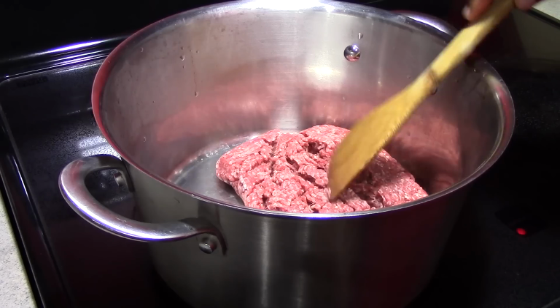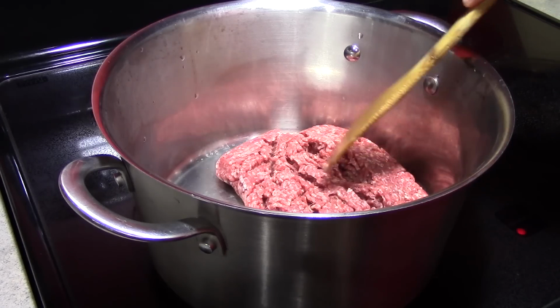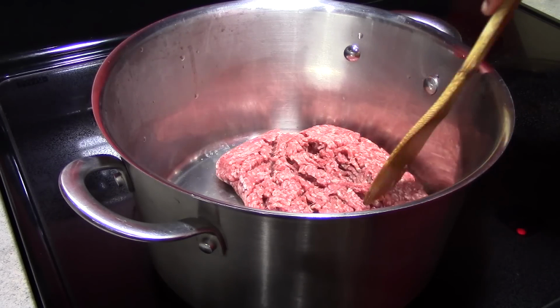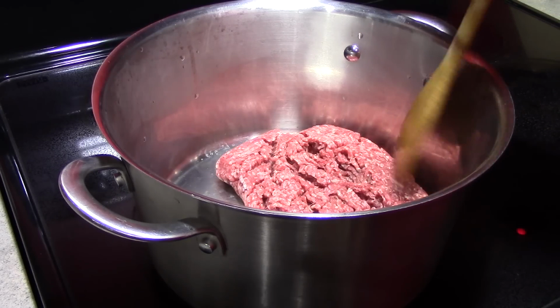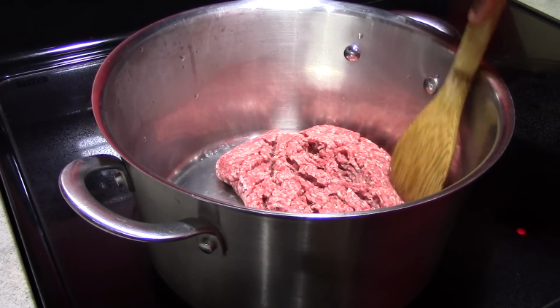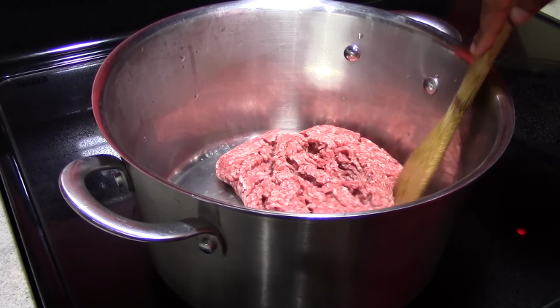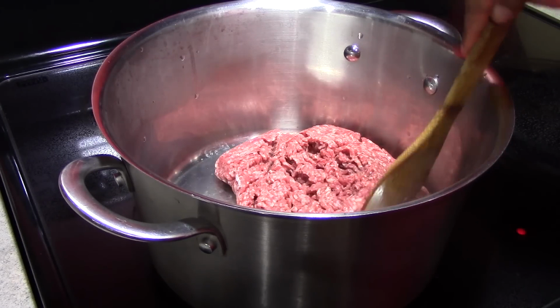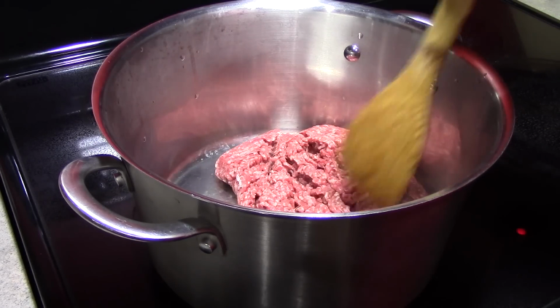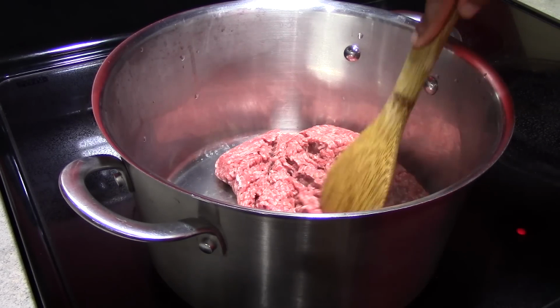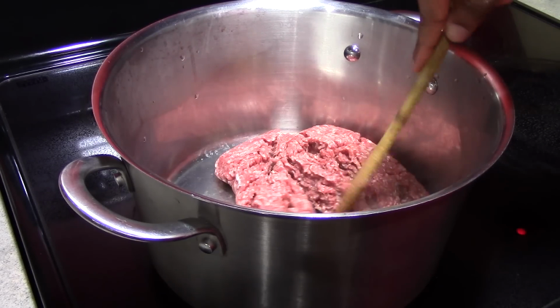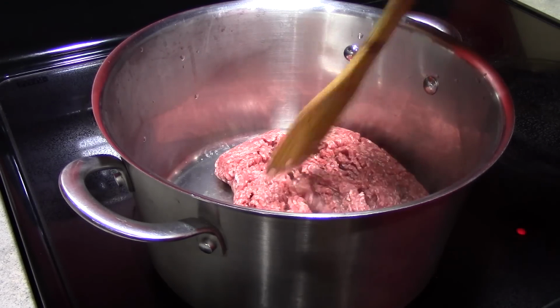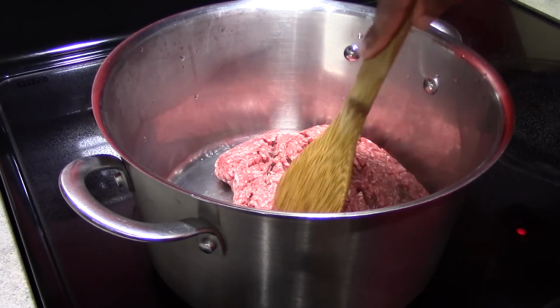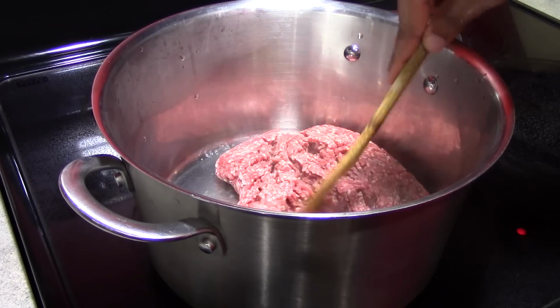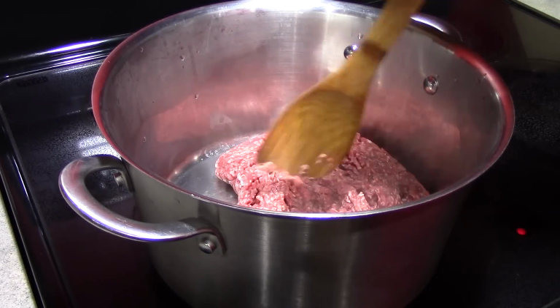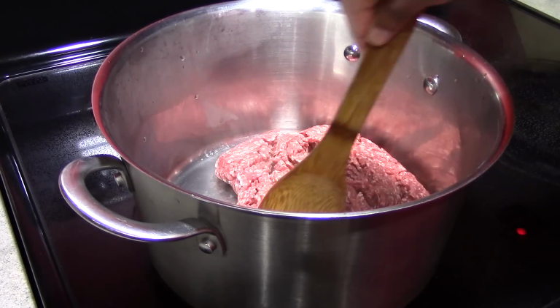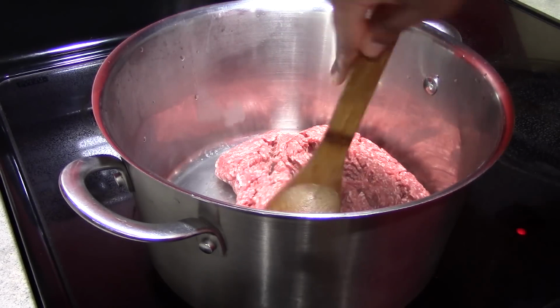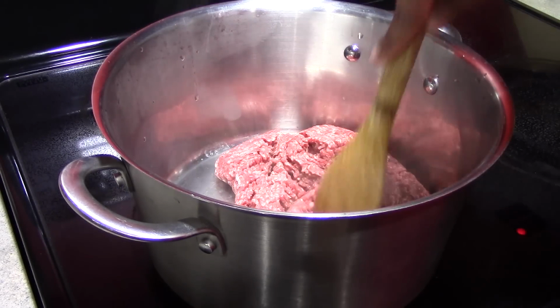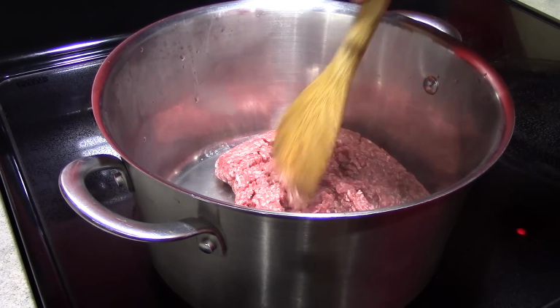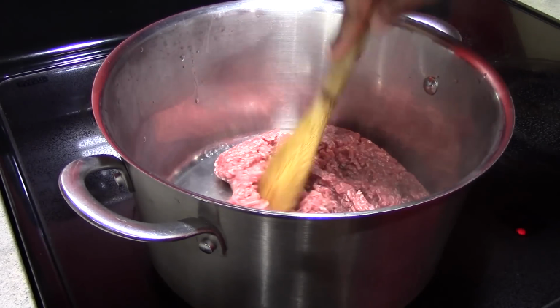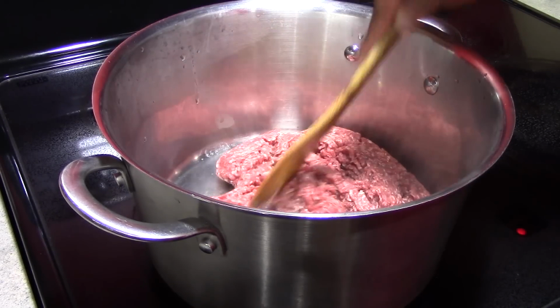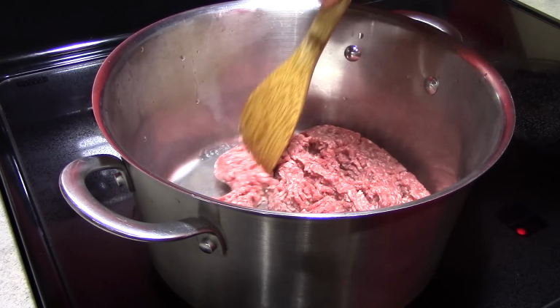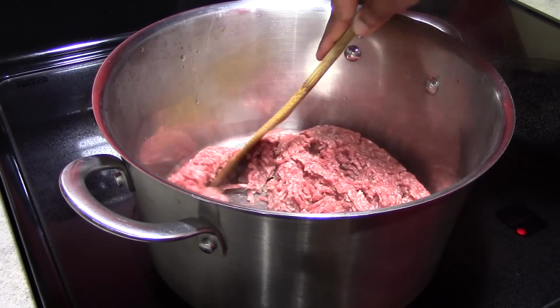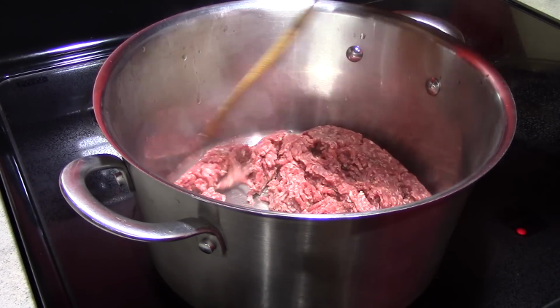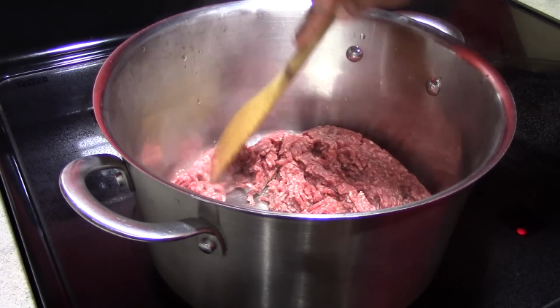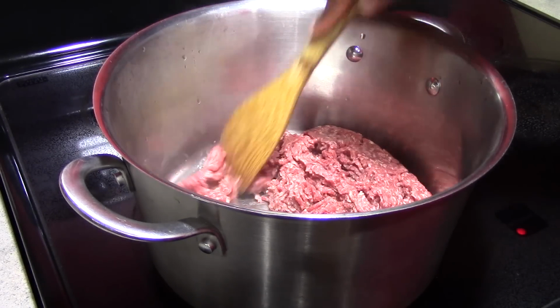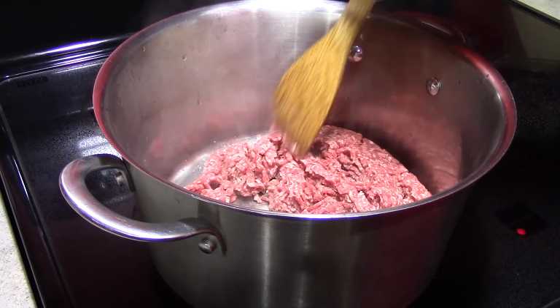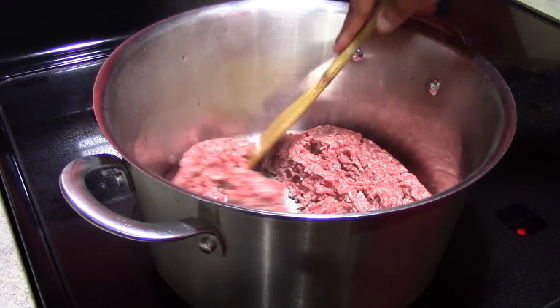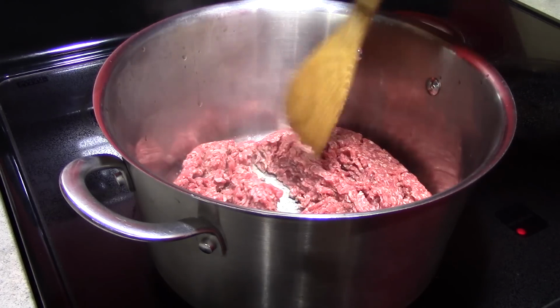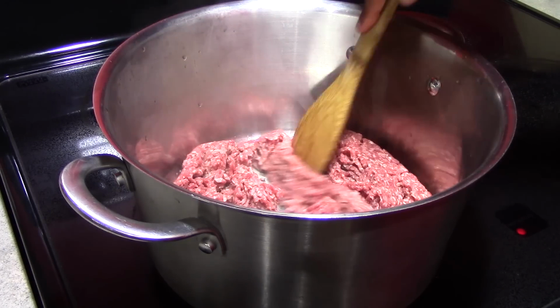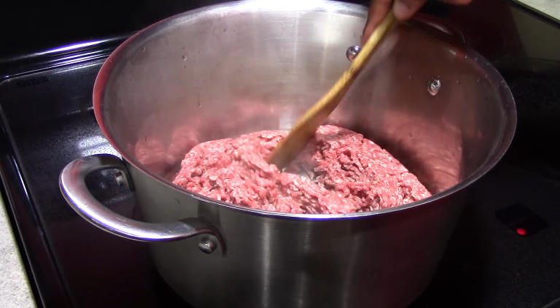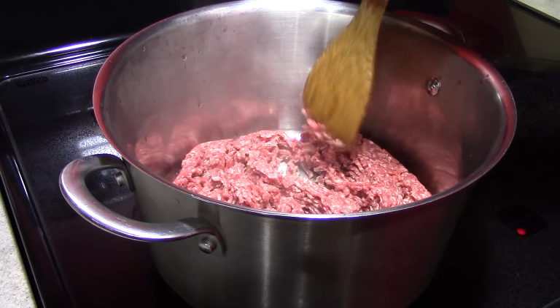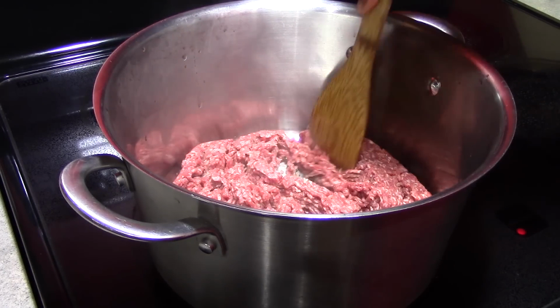We are browning one pound of ground beef. And when that is done, we are going to drain off any excess fat.